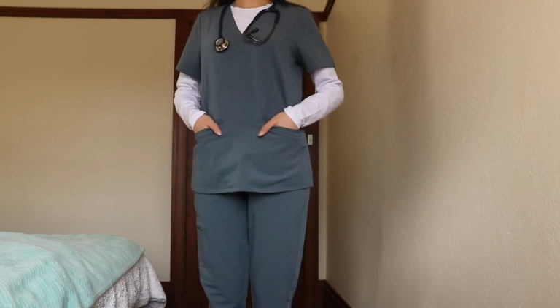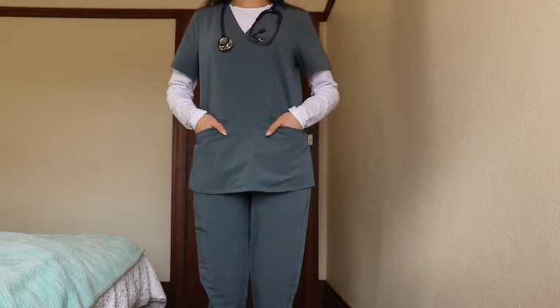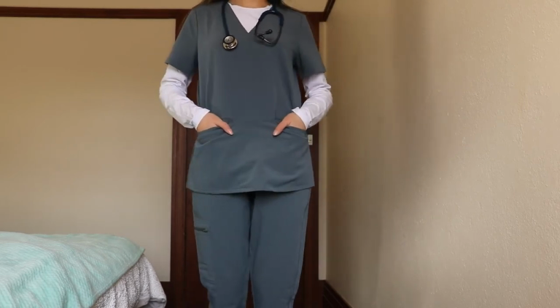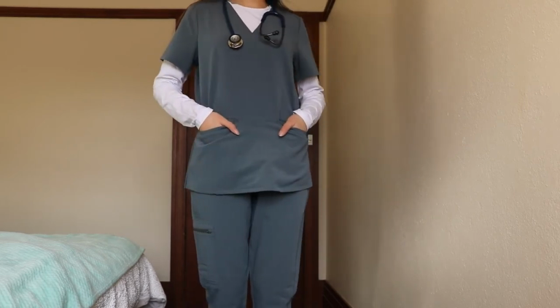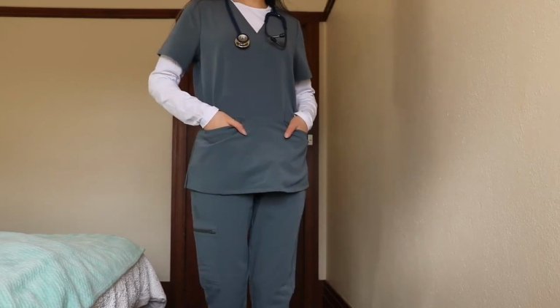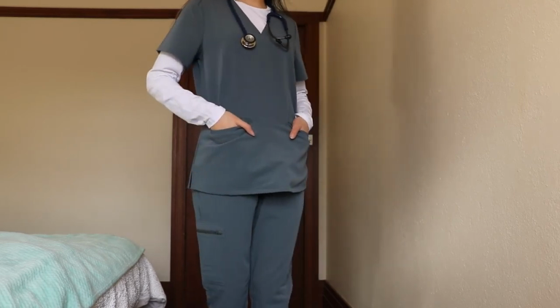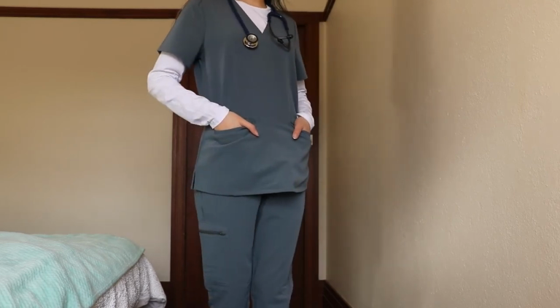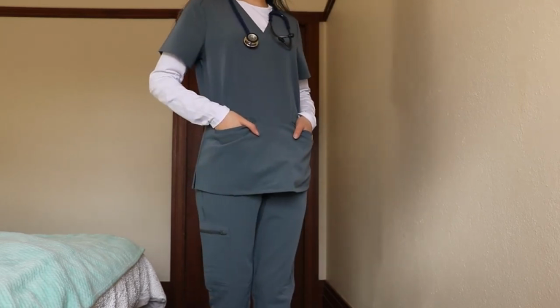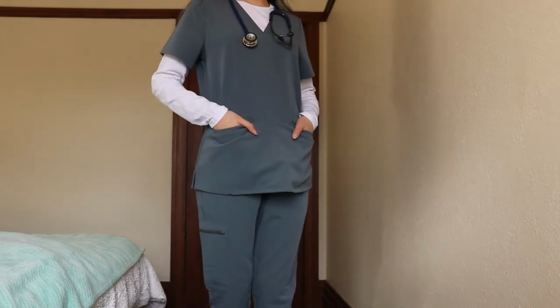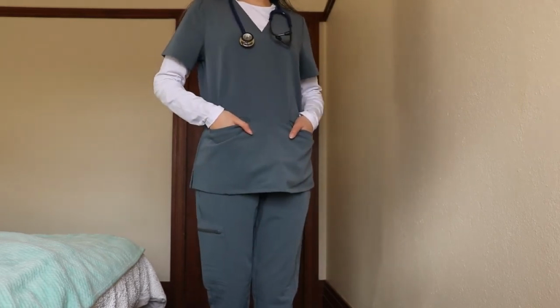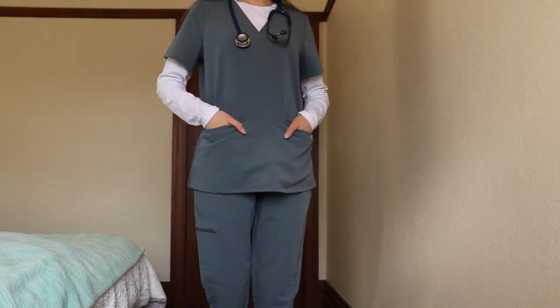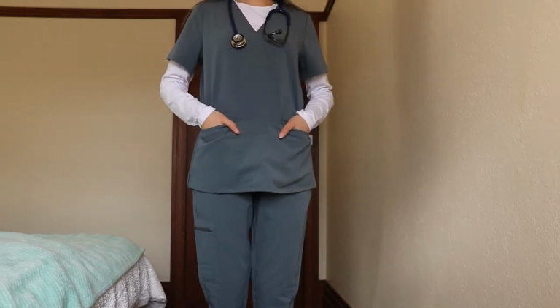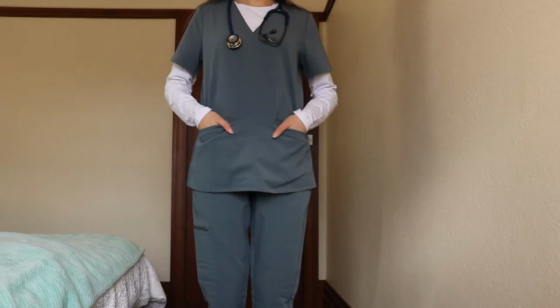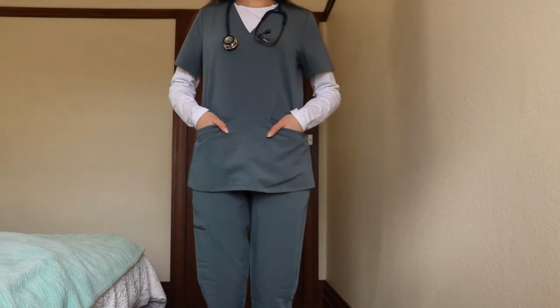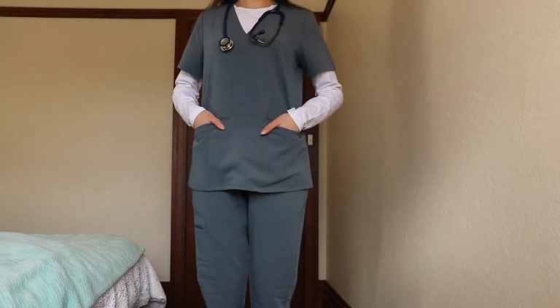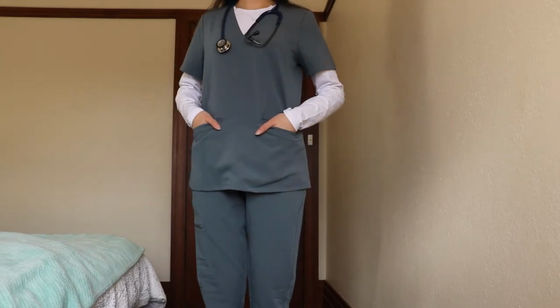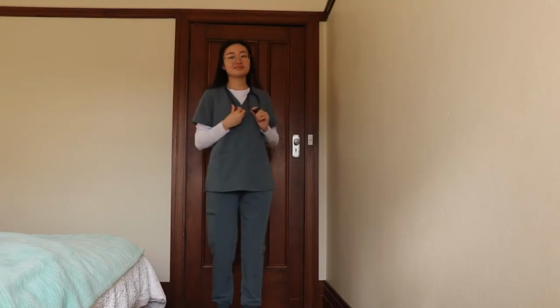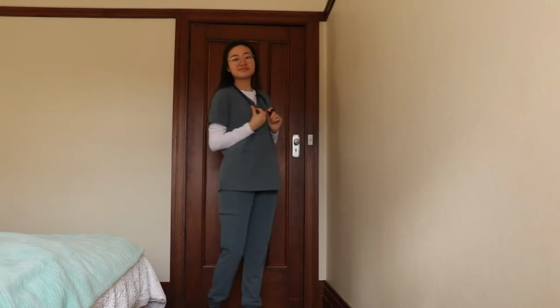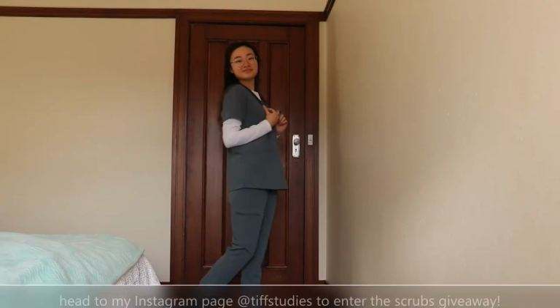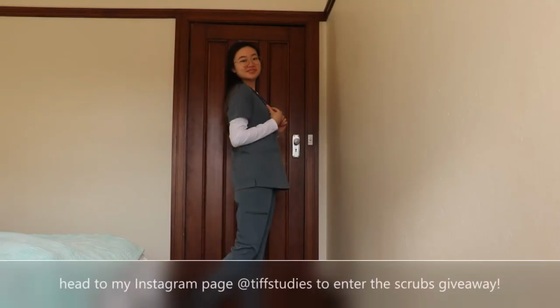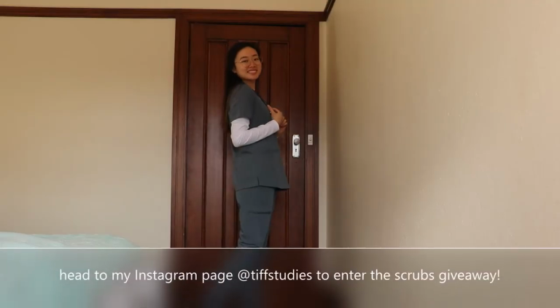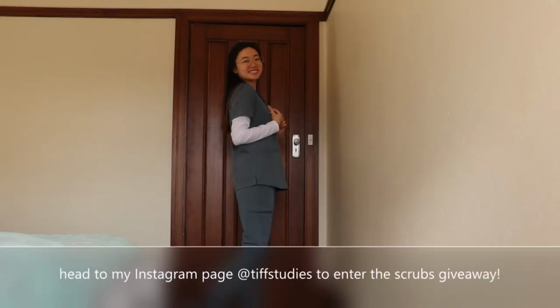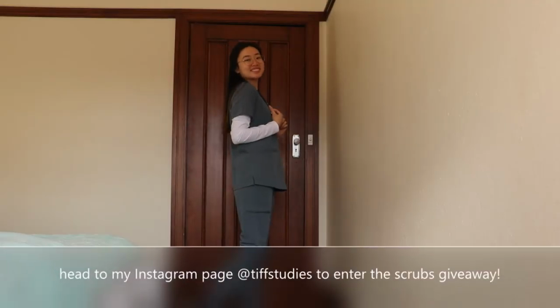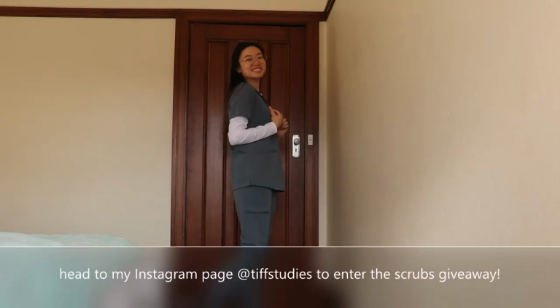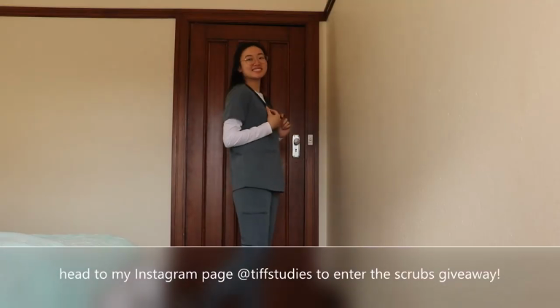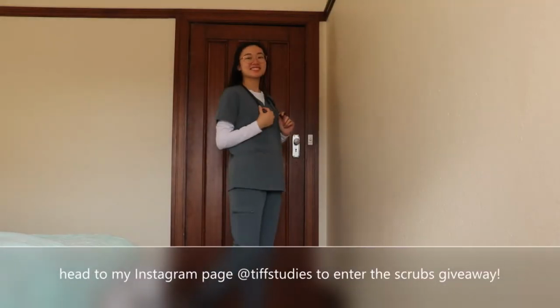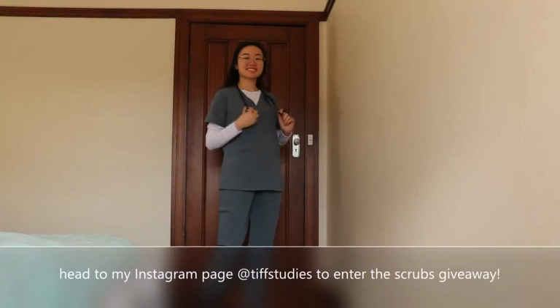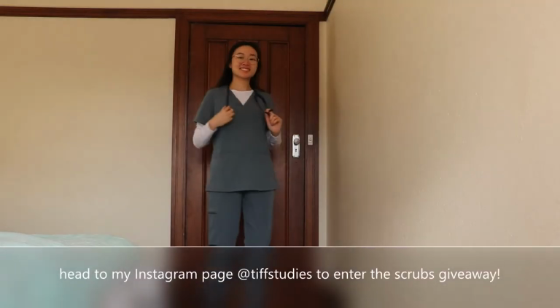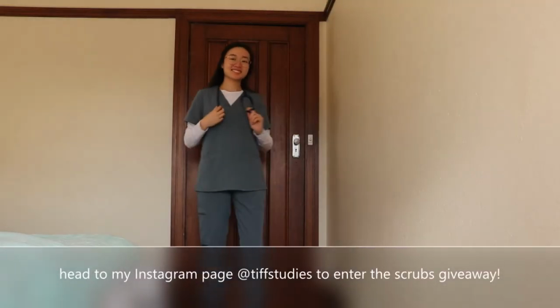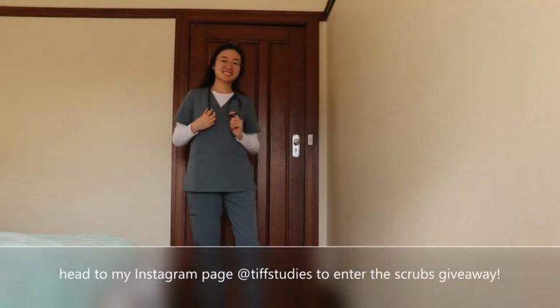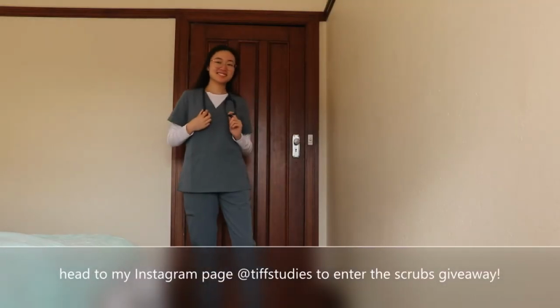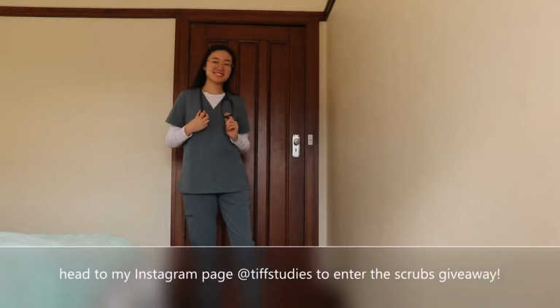To be in the running to win a set of your very own scrubs, be sure to head to my Instagram page to find the giveaway post.